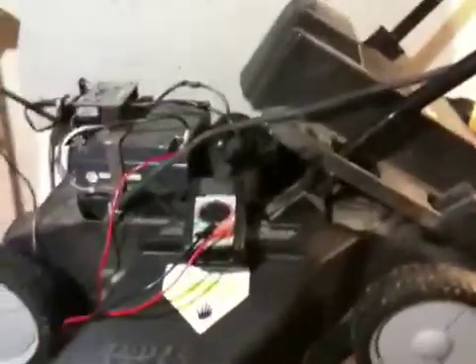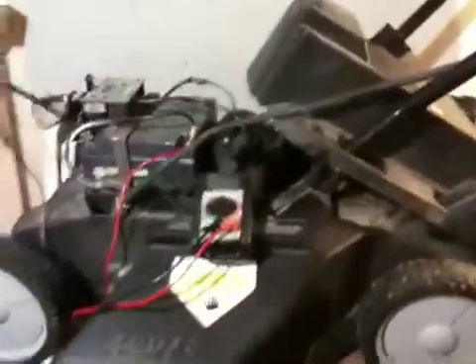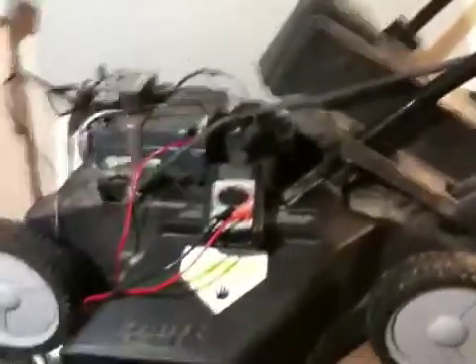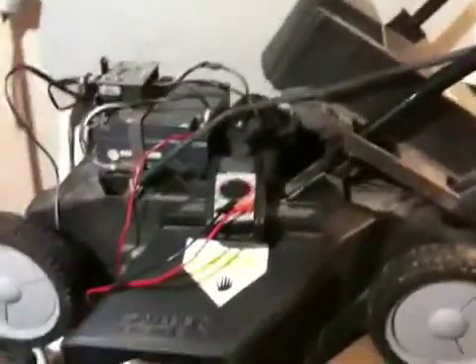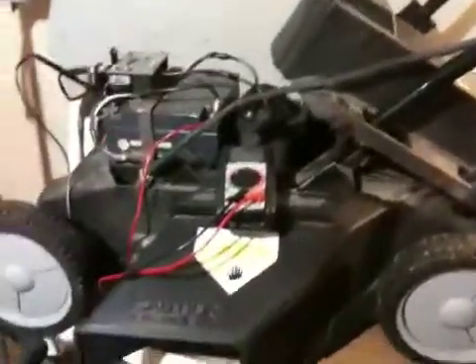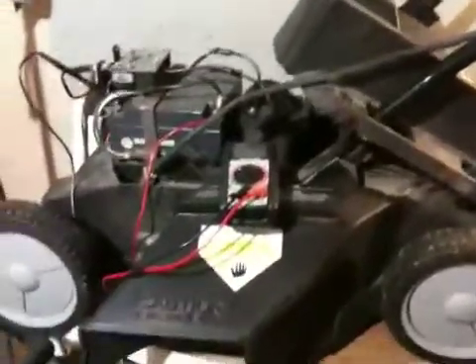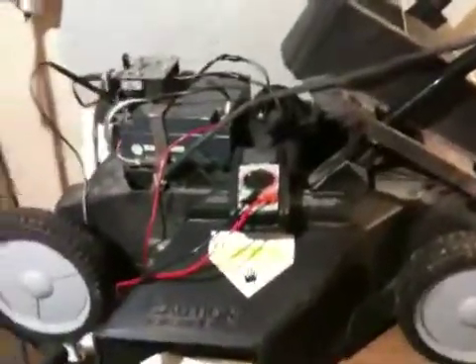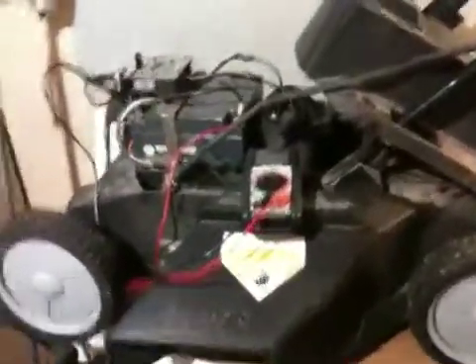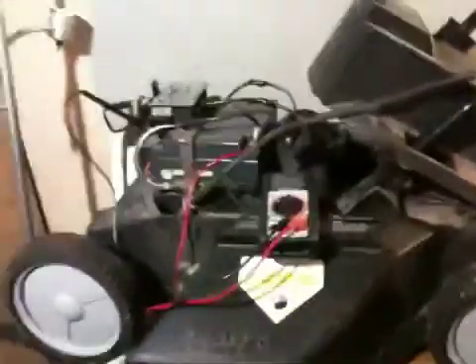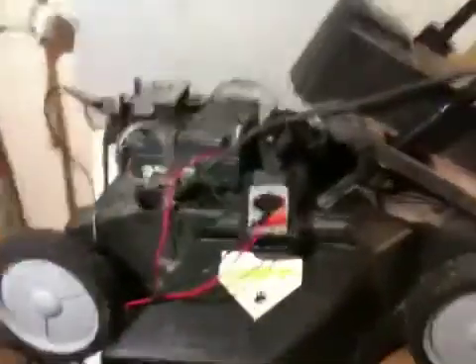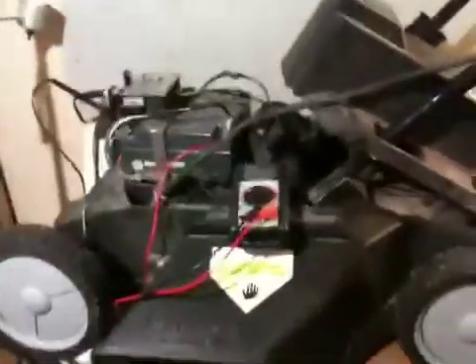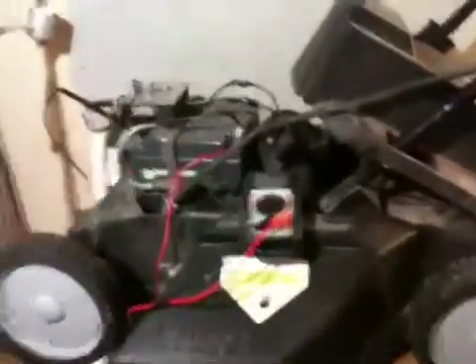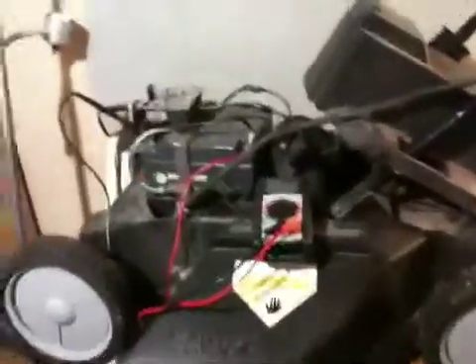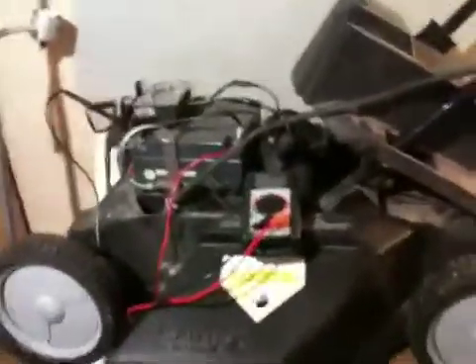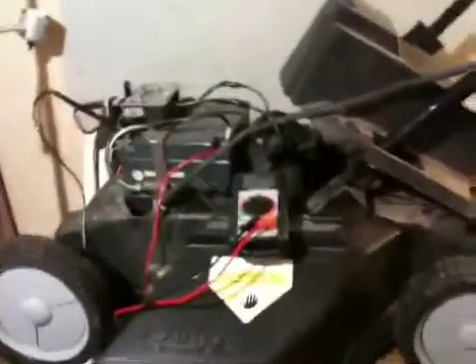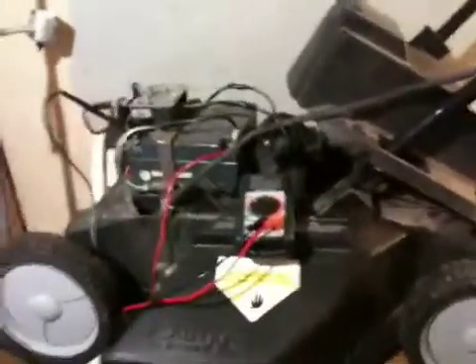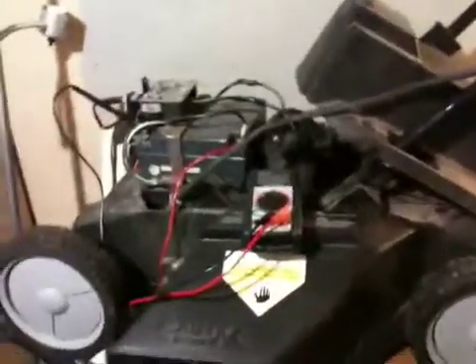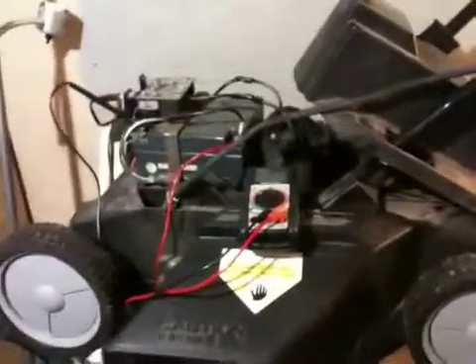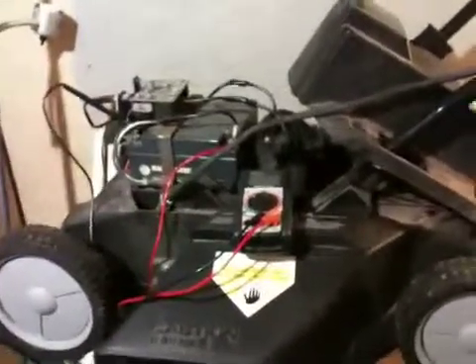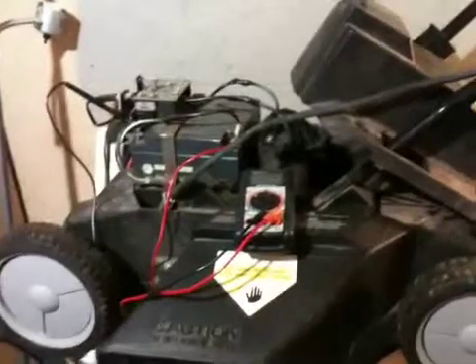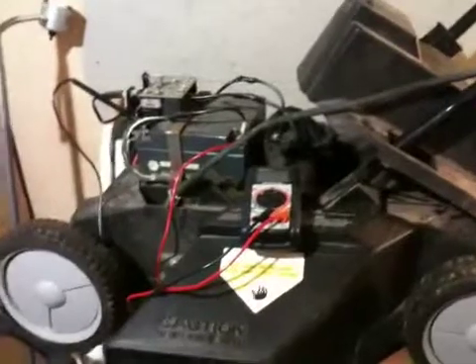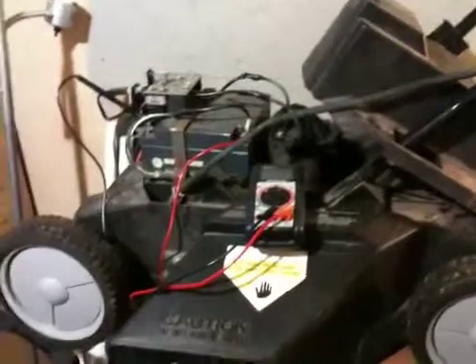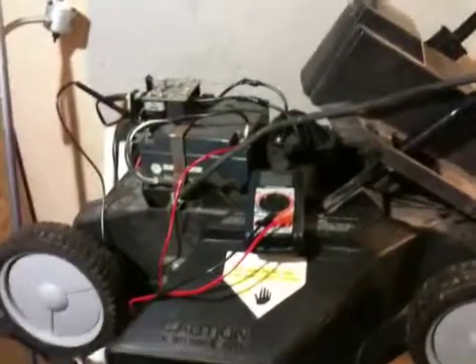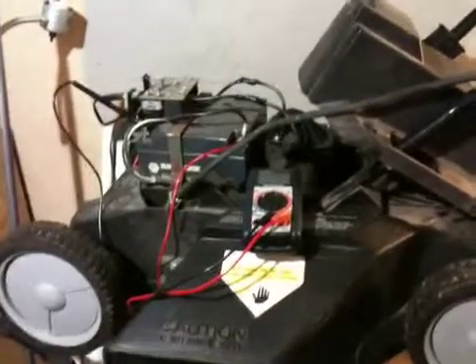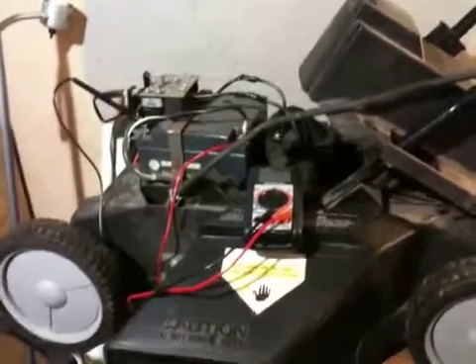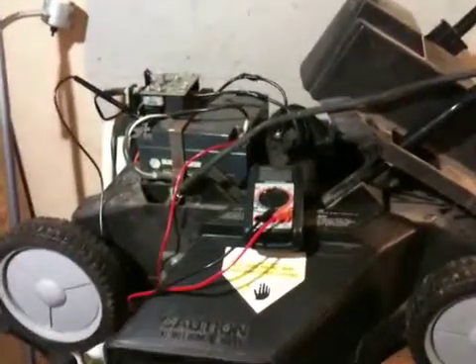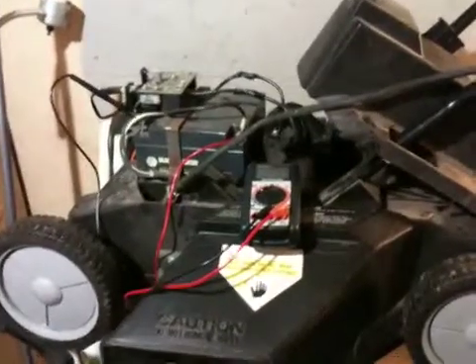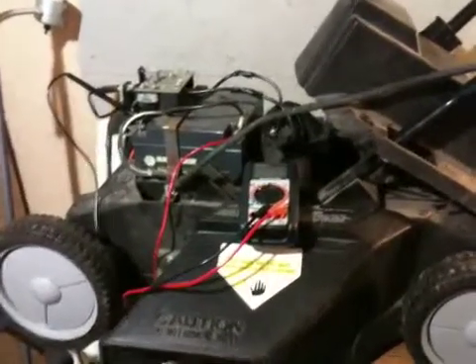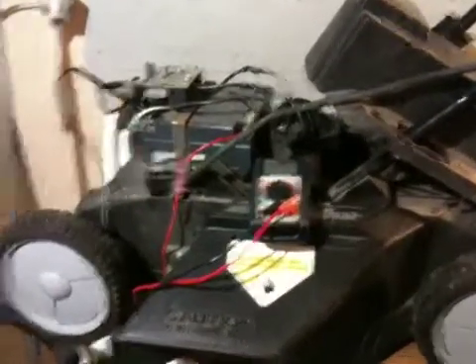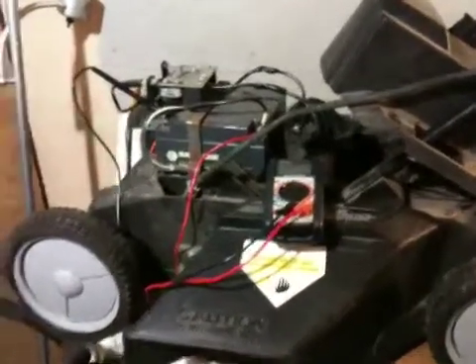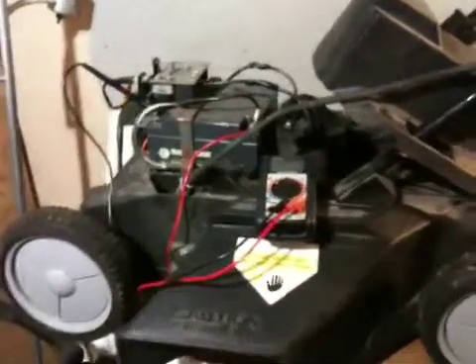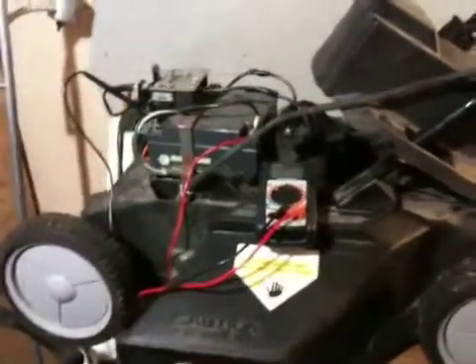Hey YouTube, I just wanted to quickly show you what I was working on here. This is my solar lawn mower in the works.